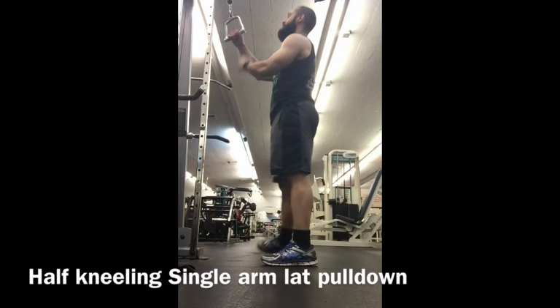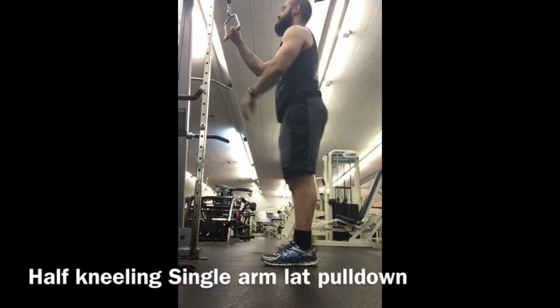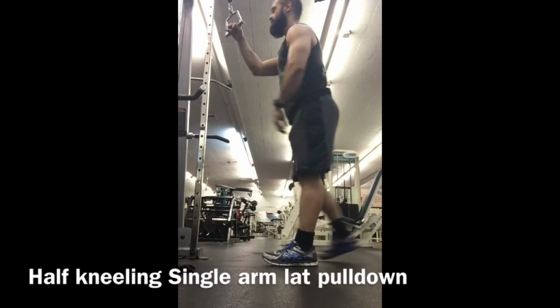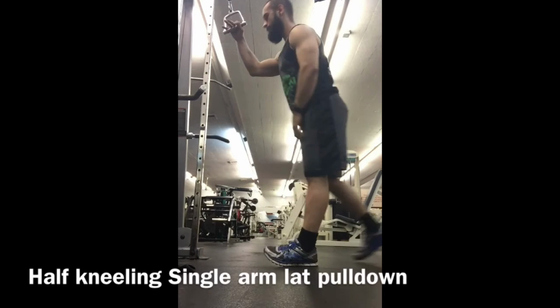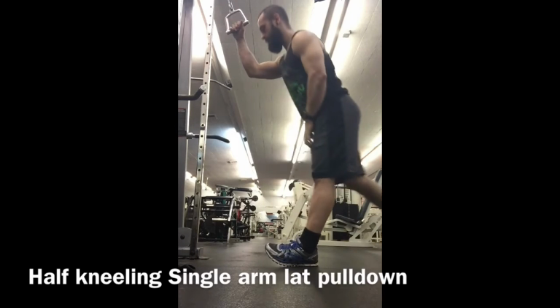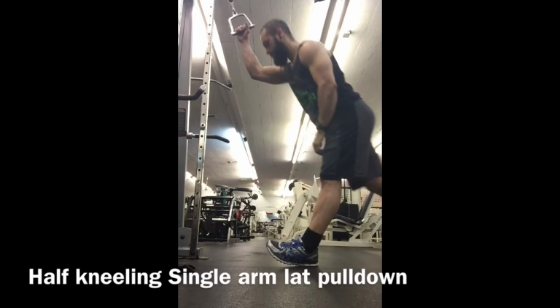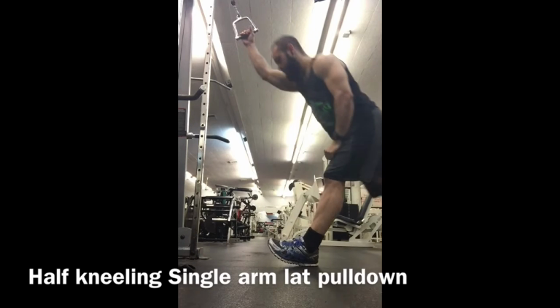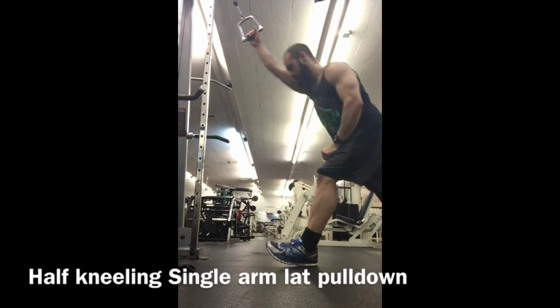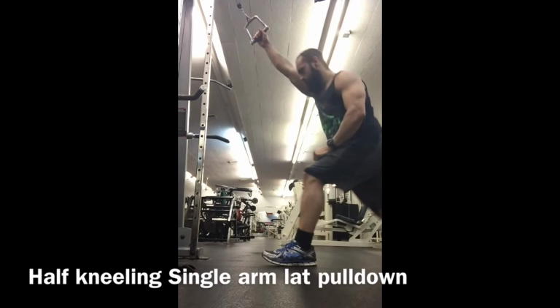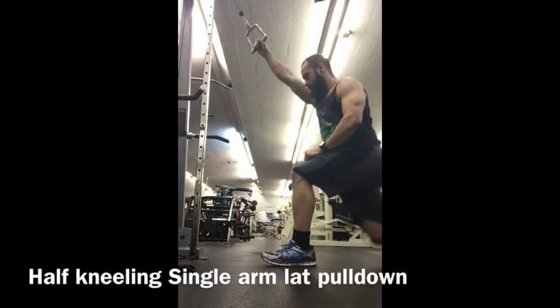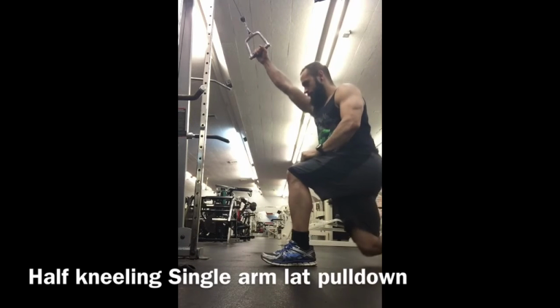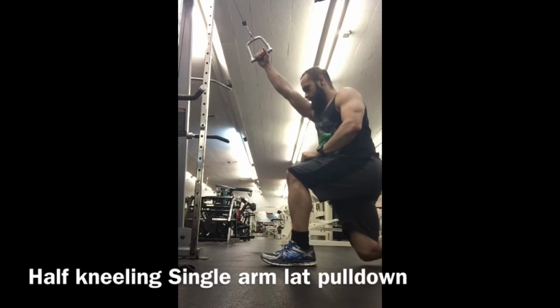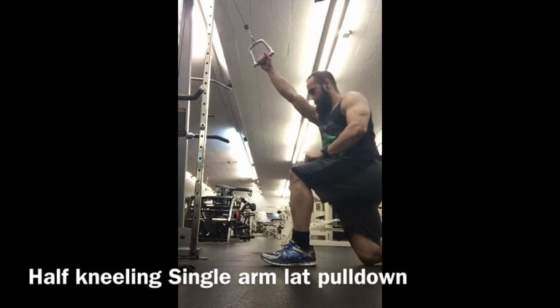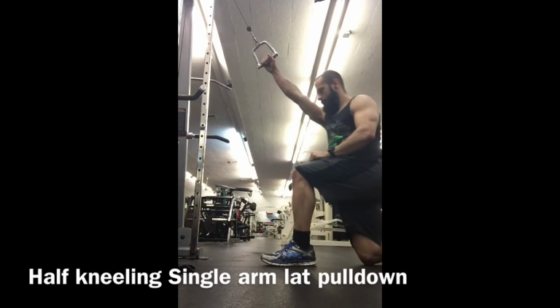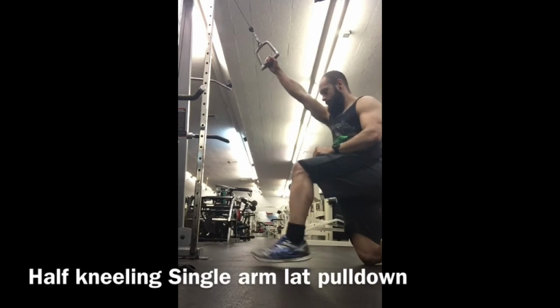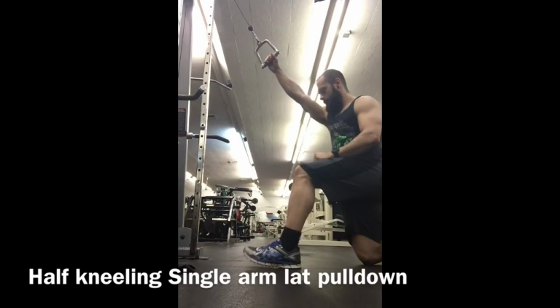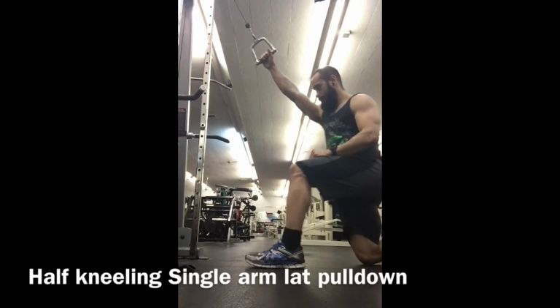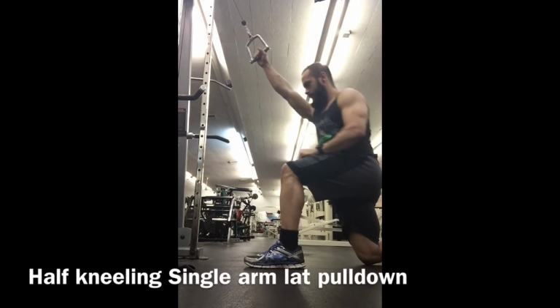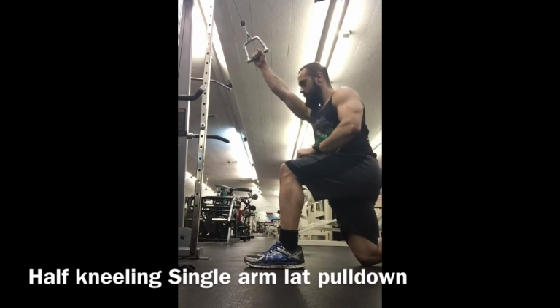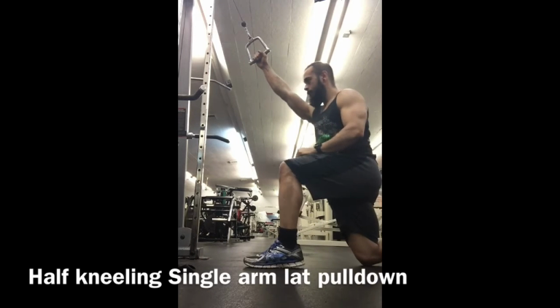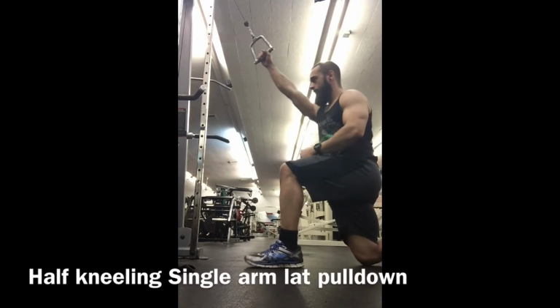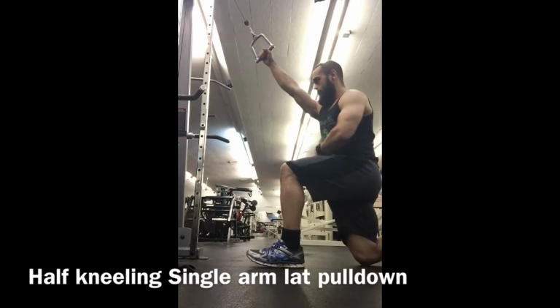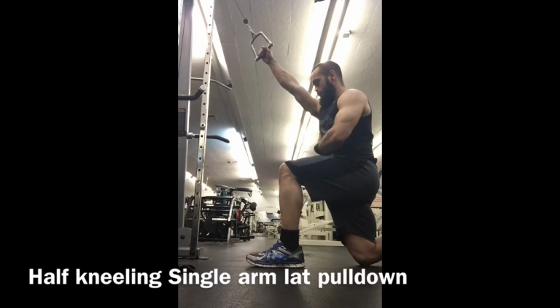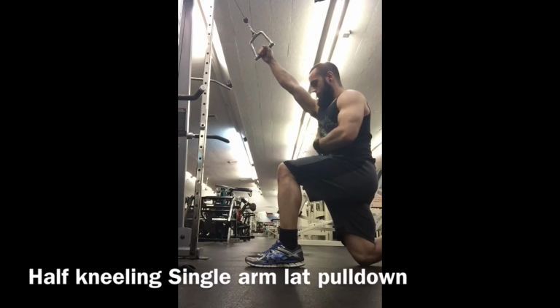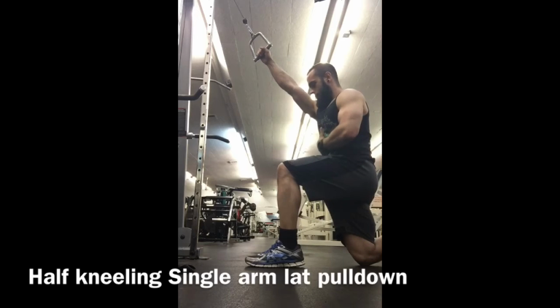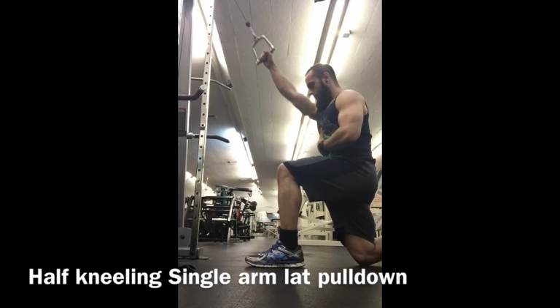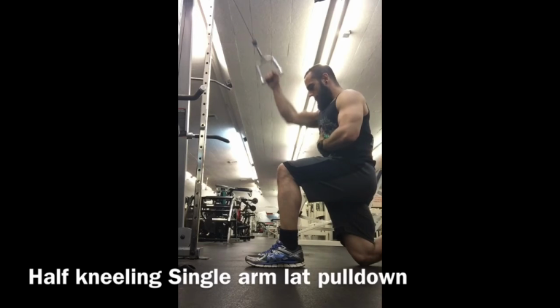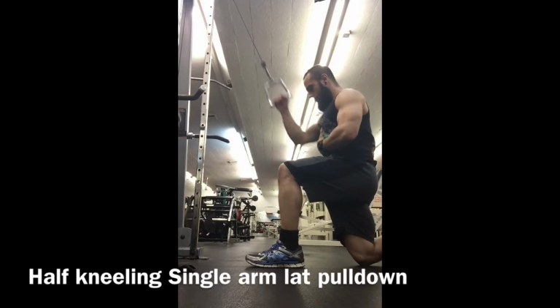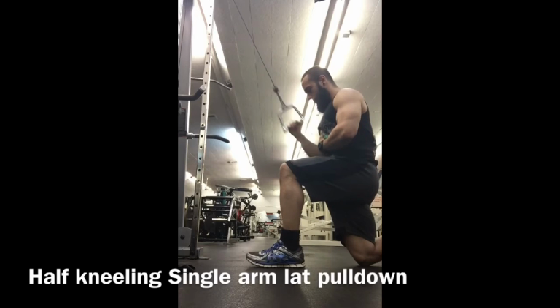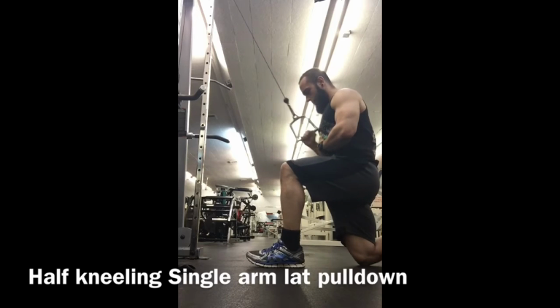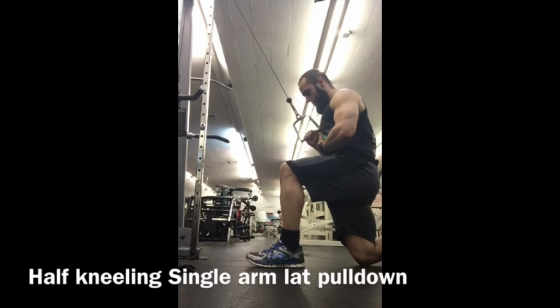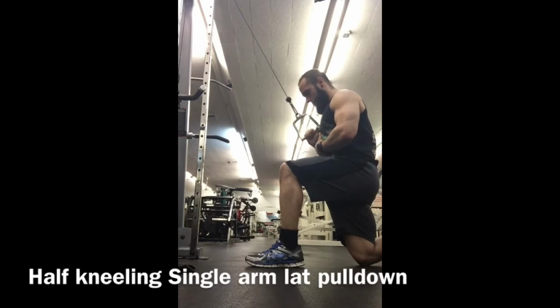To switch sides, you simply switch legs. The down leg should be the same side as the pulling arm.